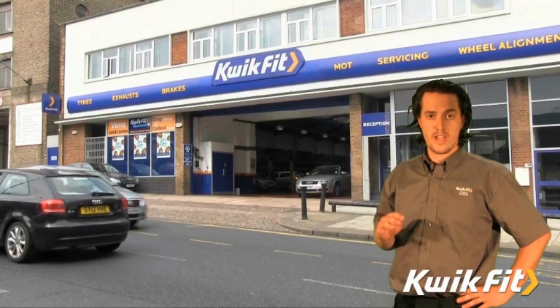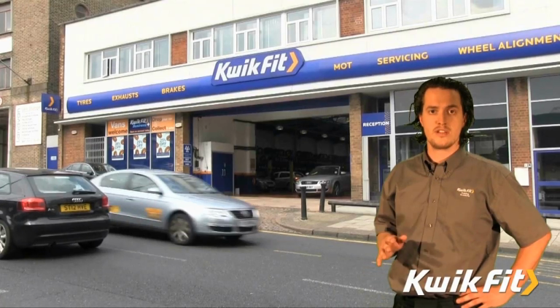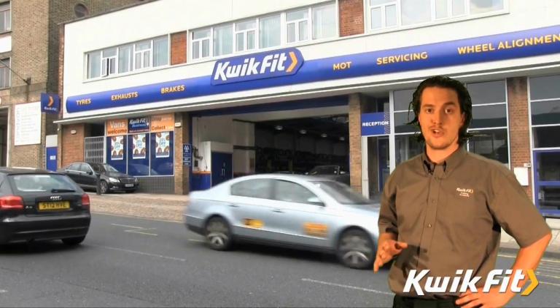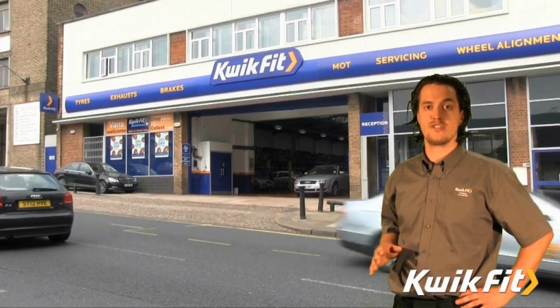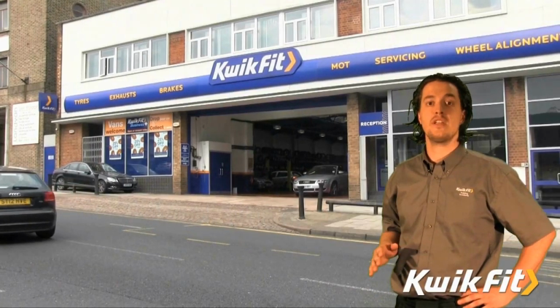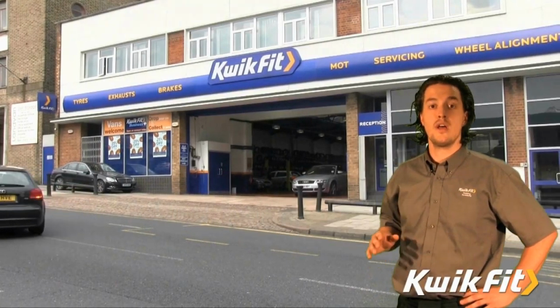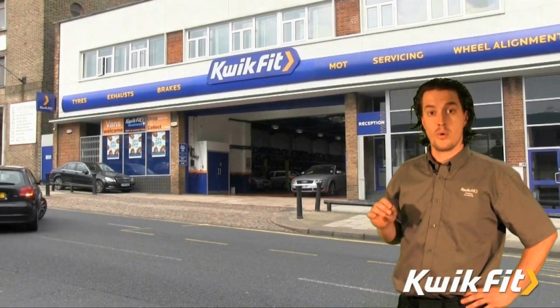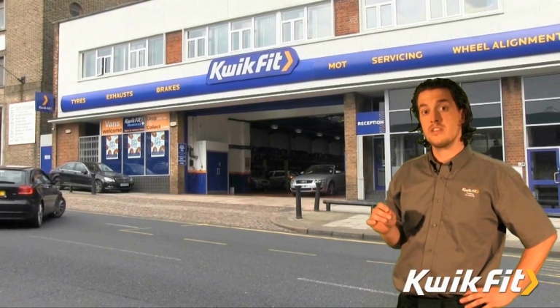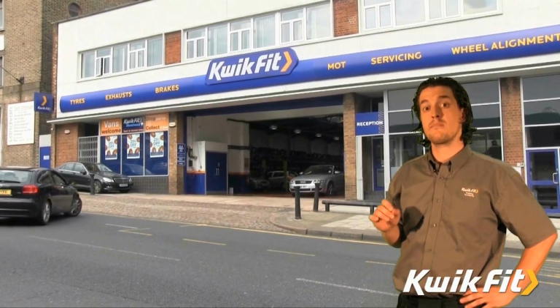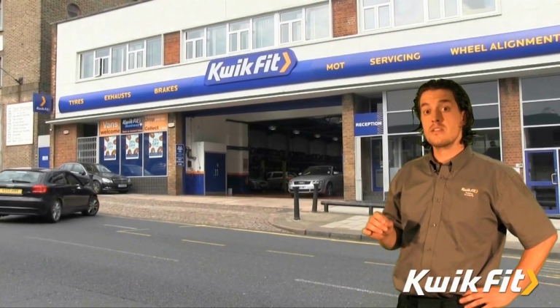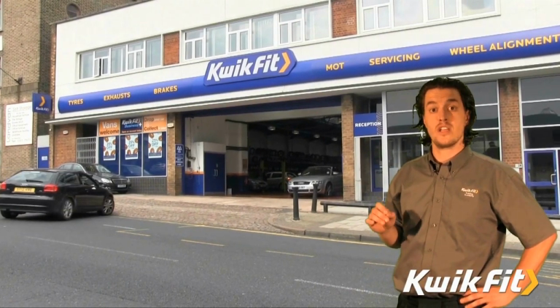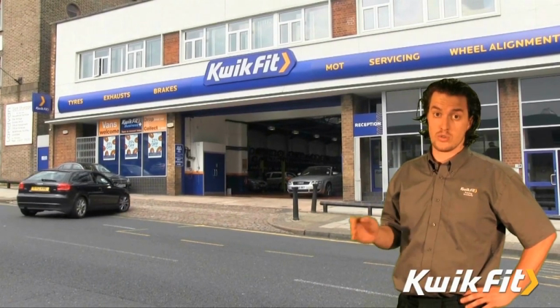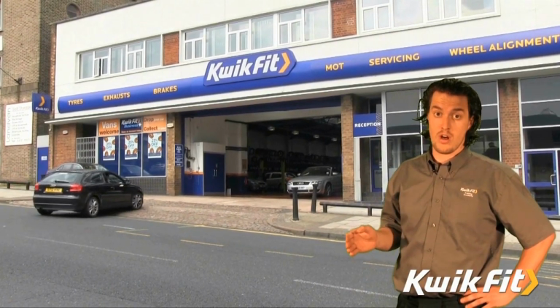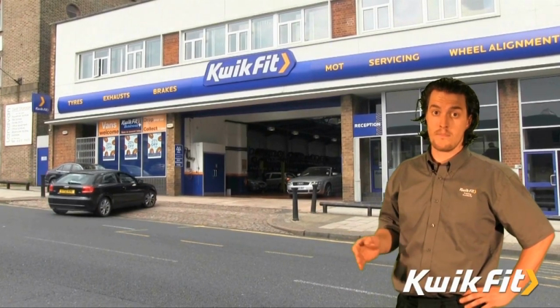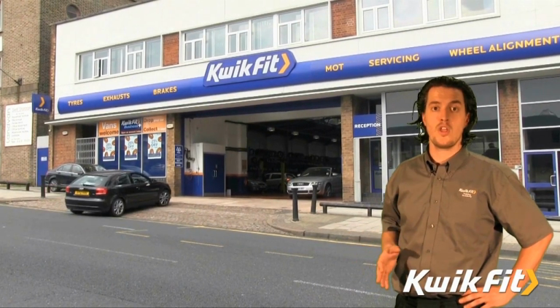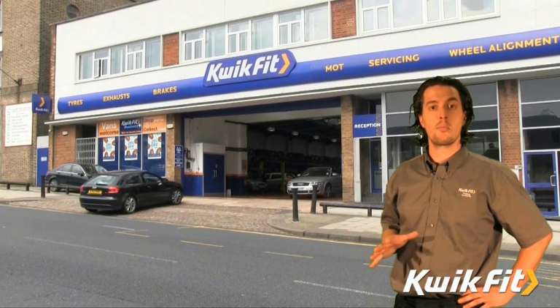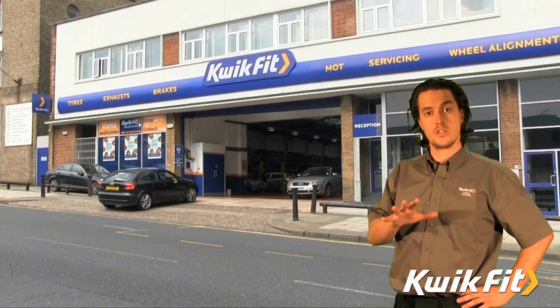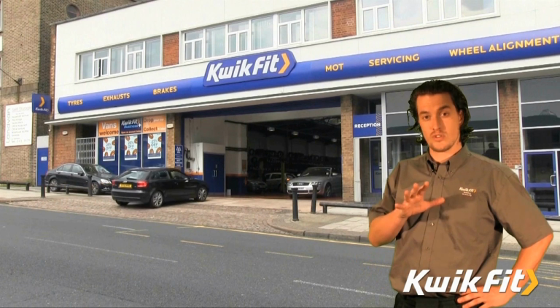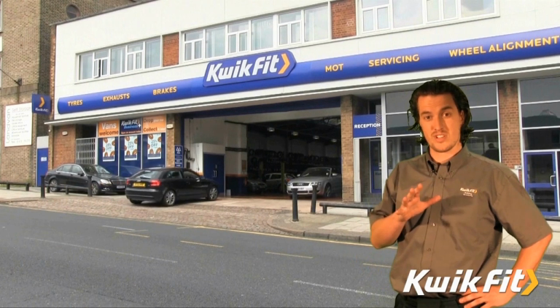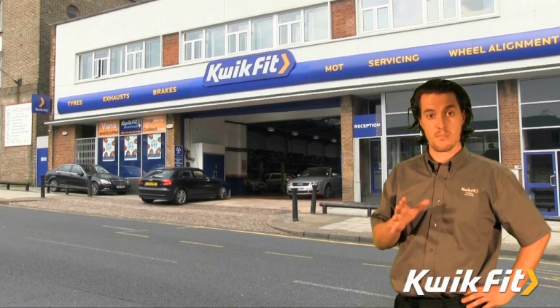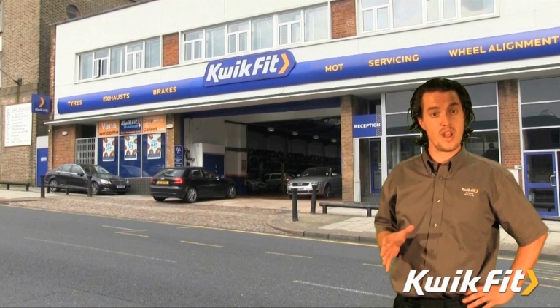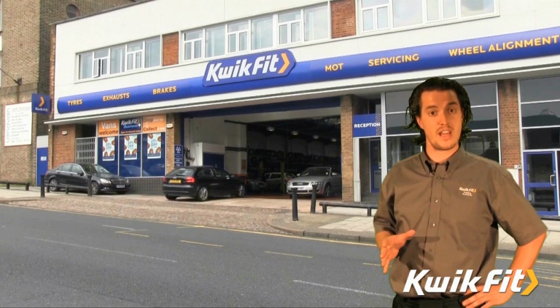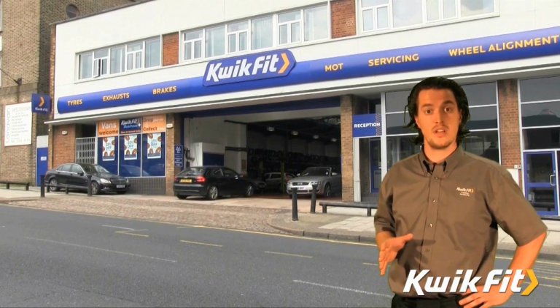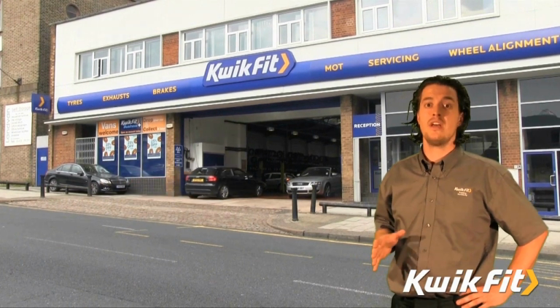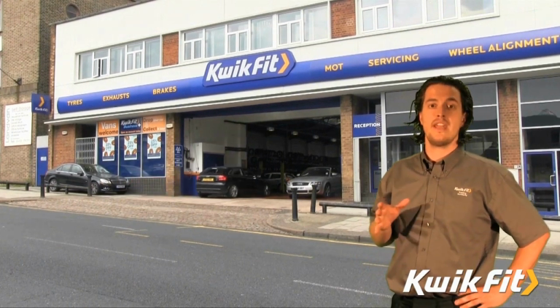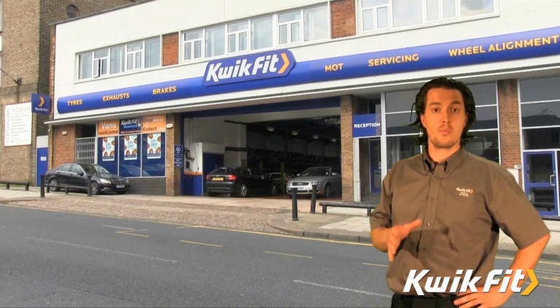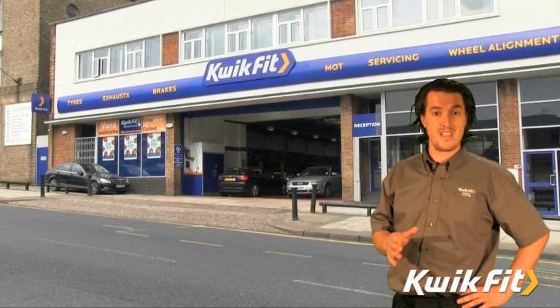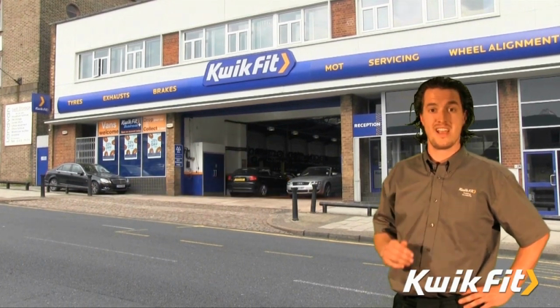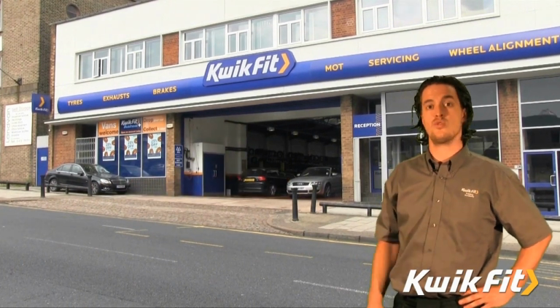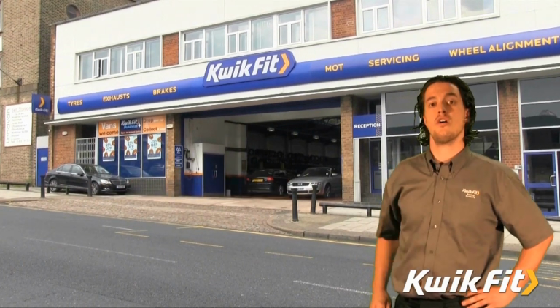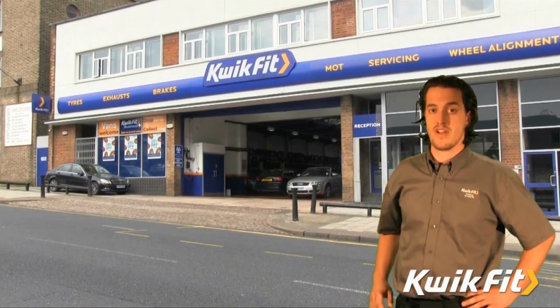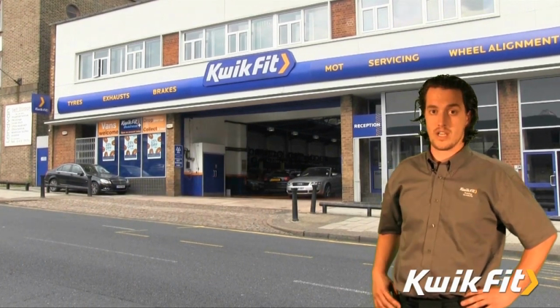Regular servicing proactively maintains your car, helping reduce the risk of a breakdown and helping you maintain your car's value.